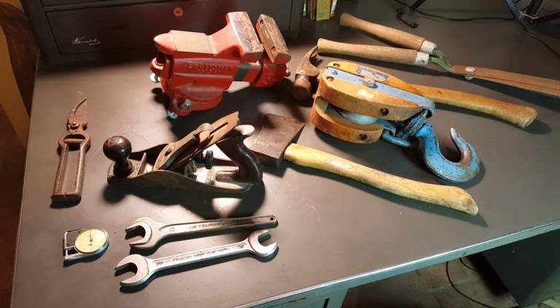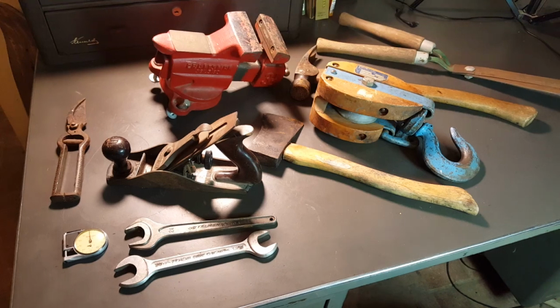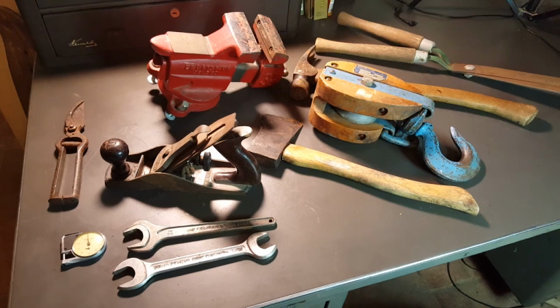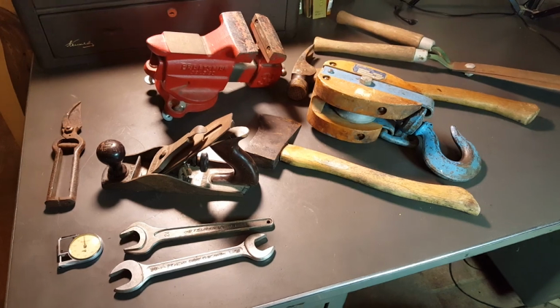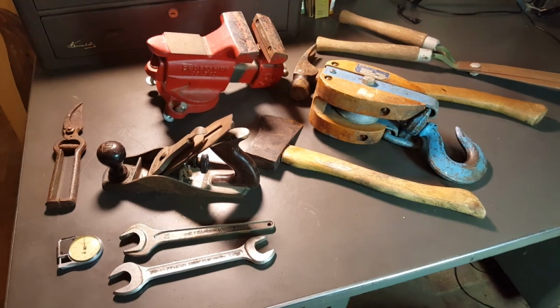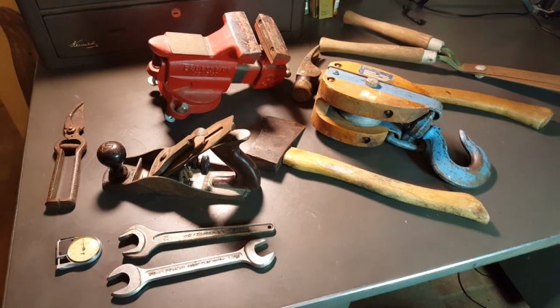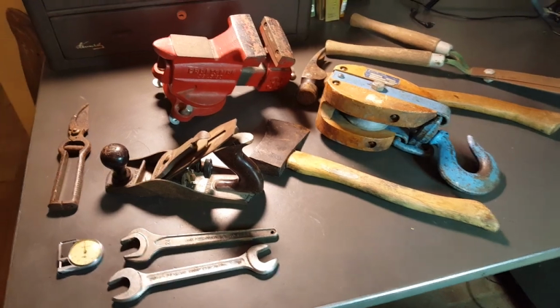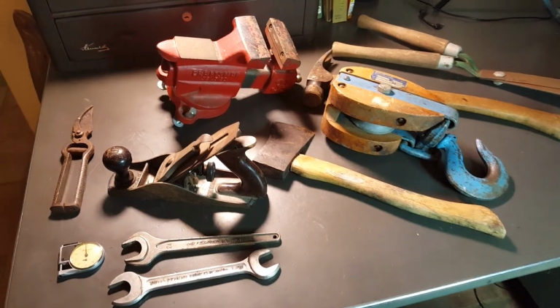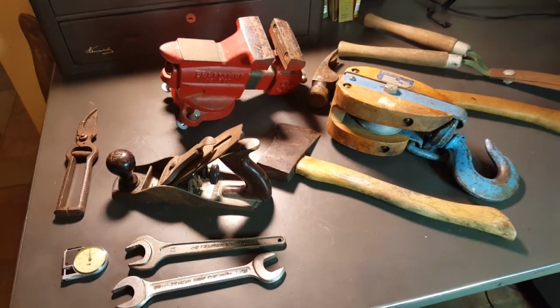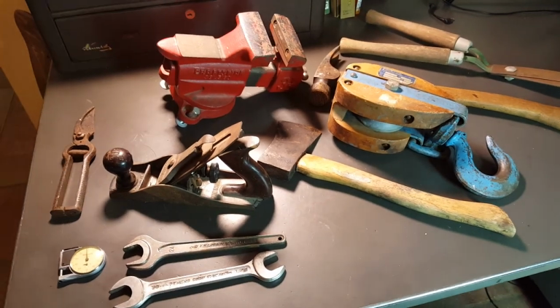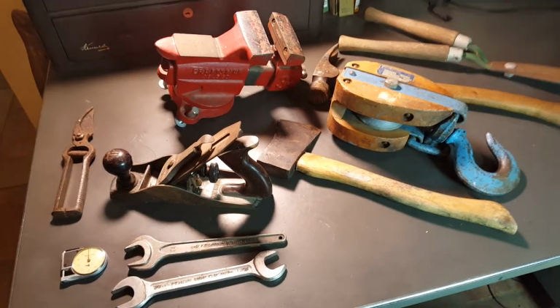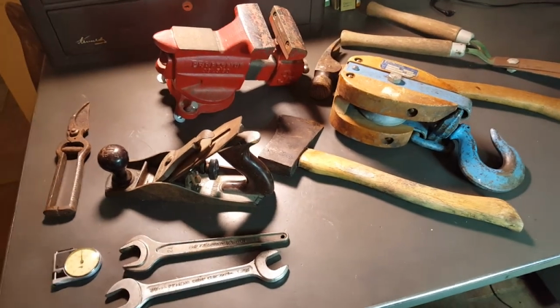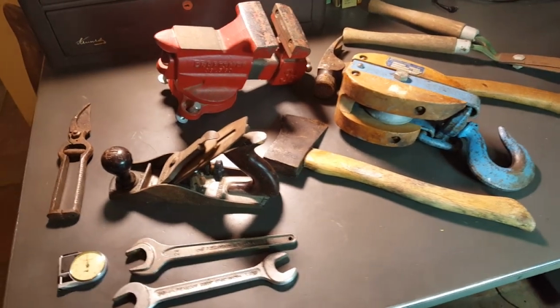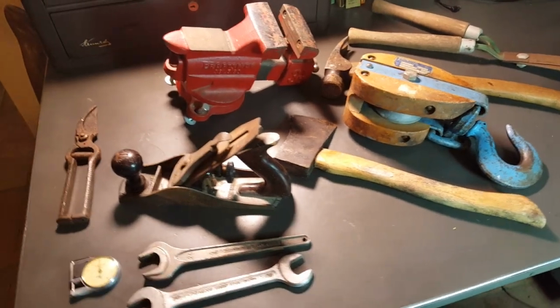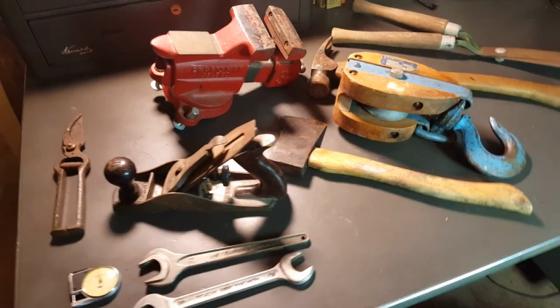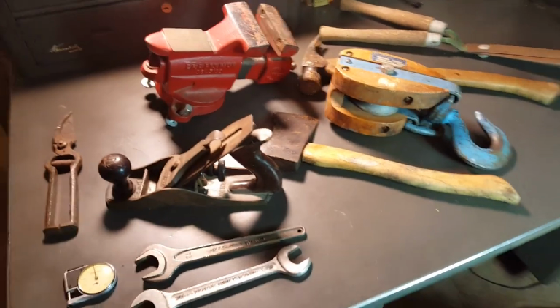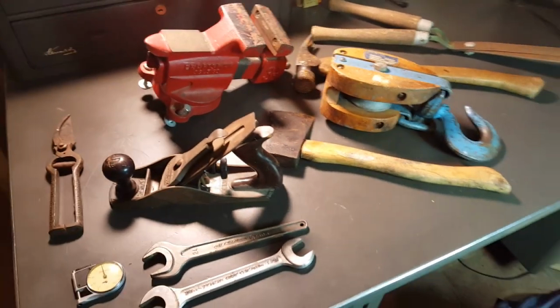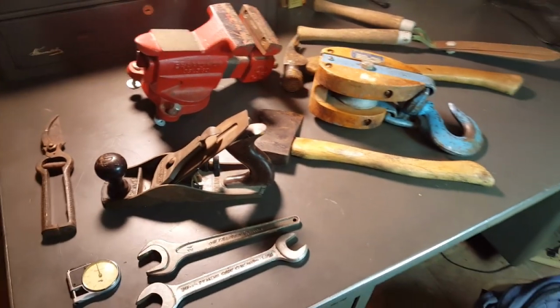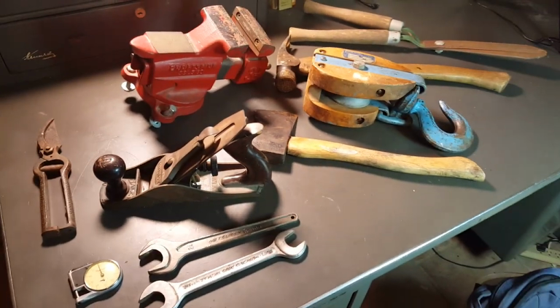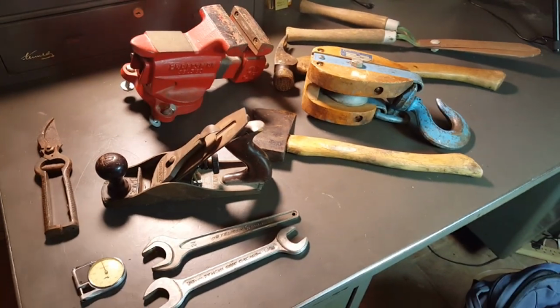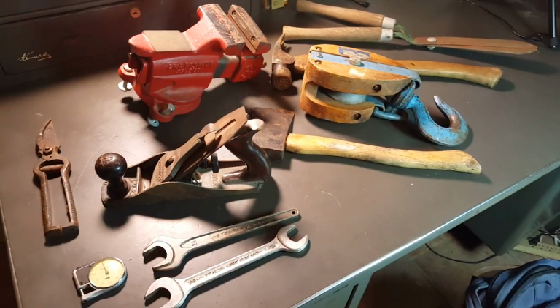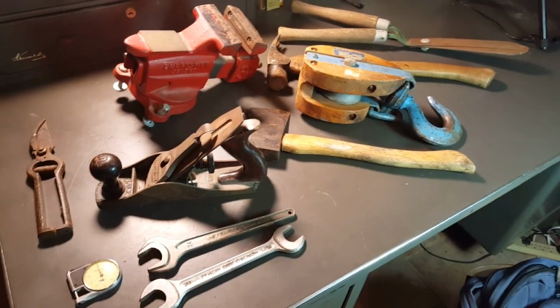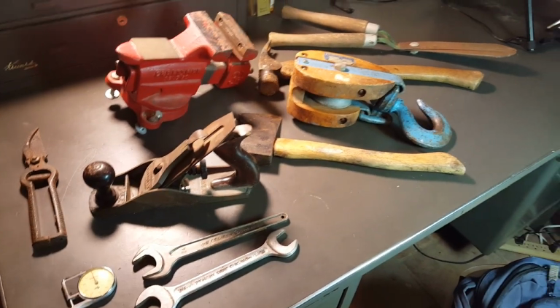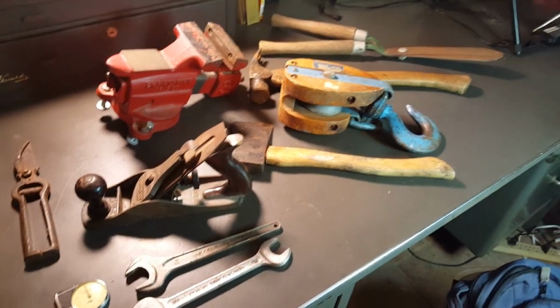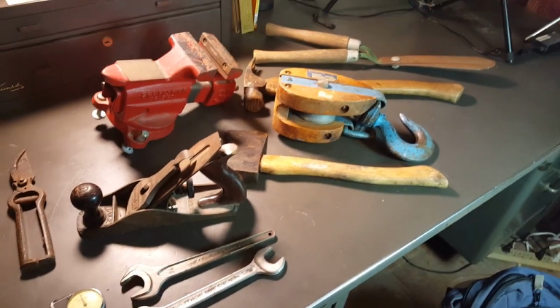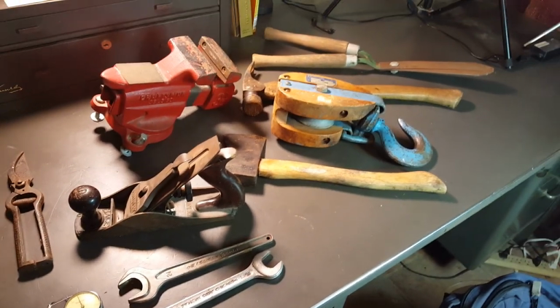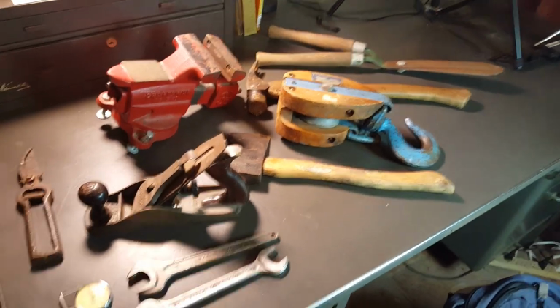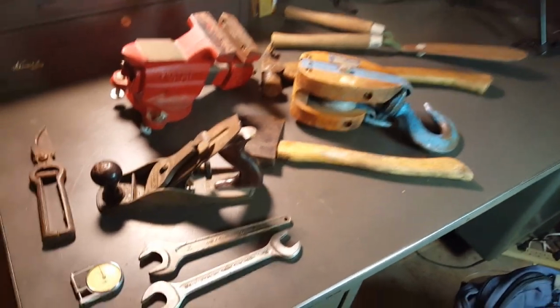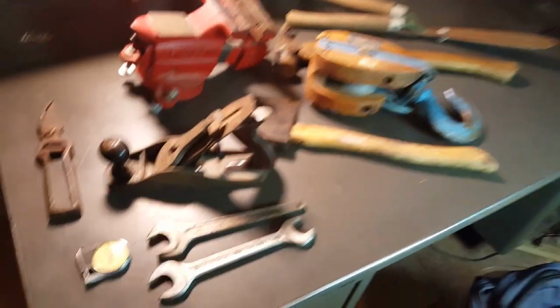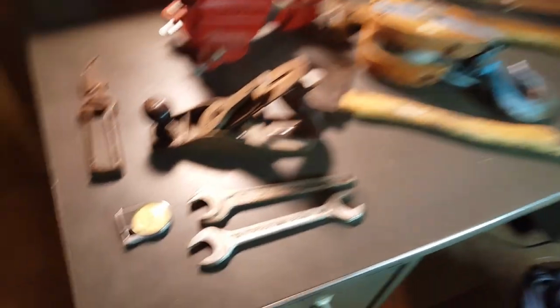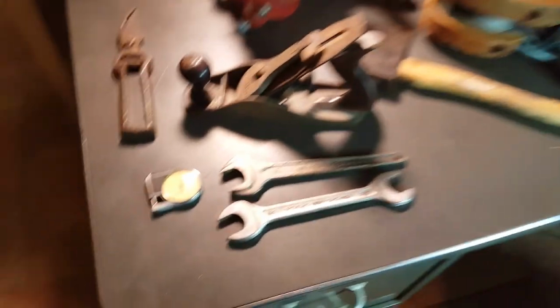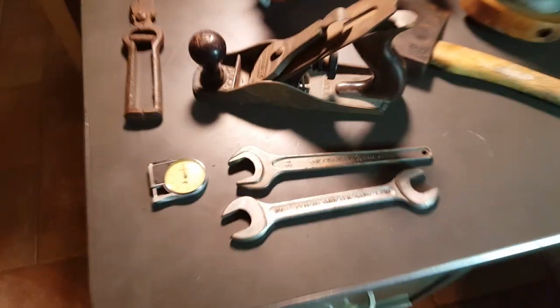Hey guys, Dyrton Rust here. Just got back from the flea market, so let me show you what I got.